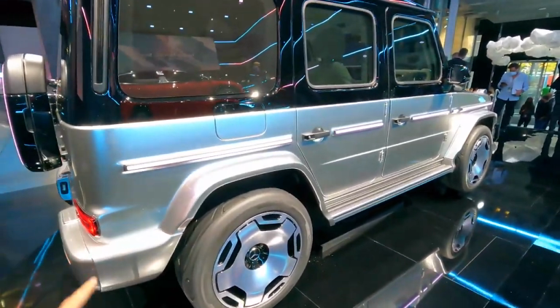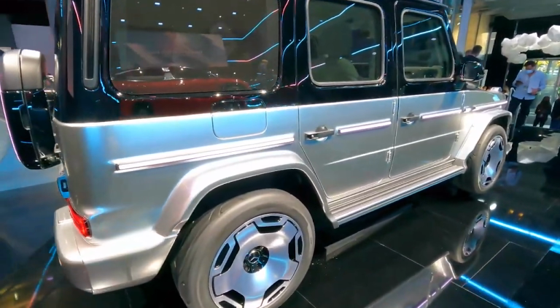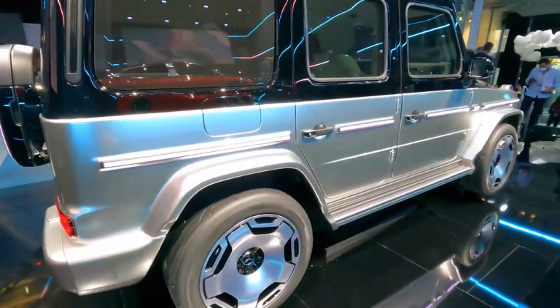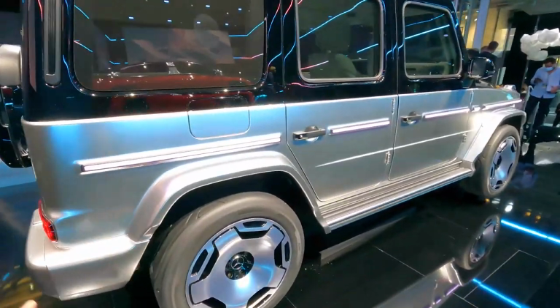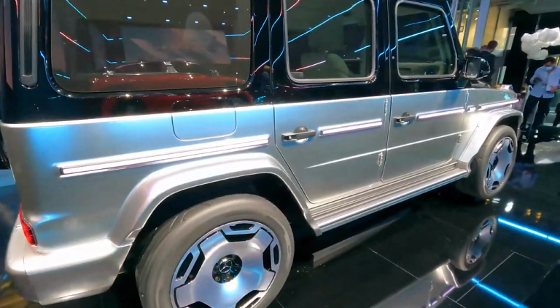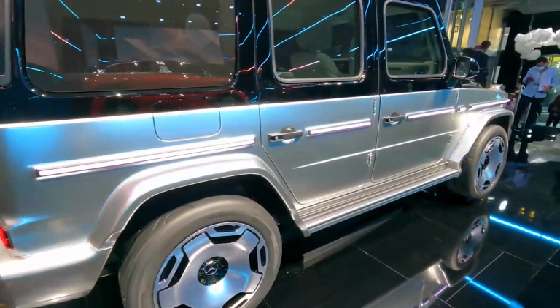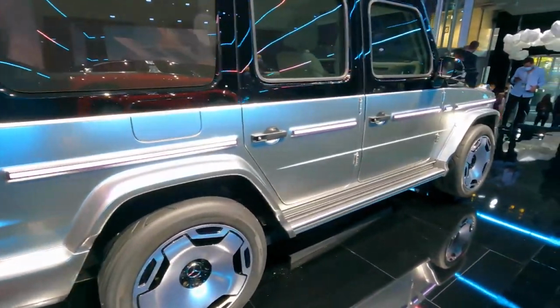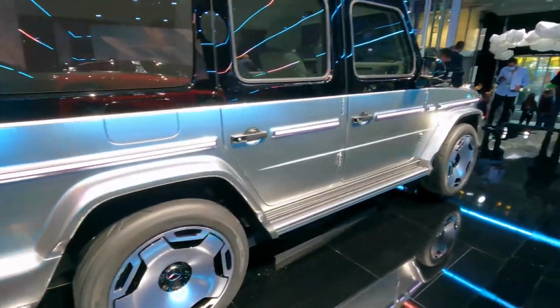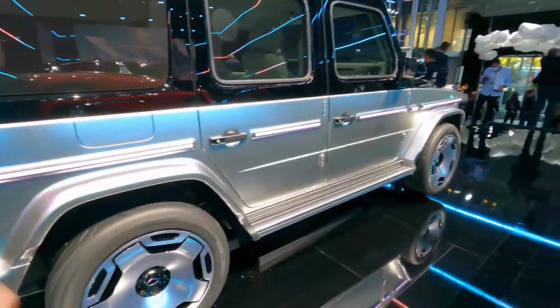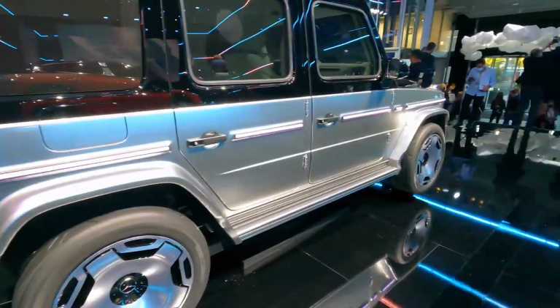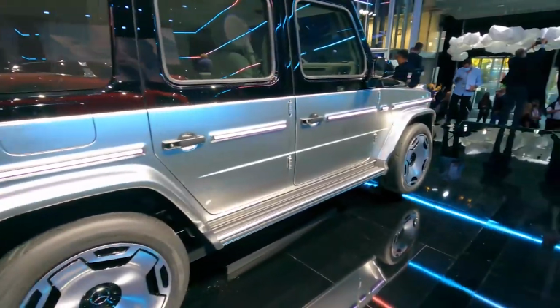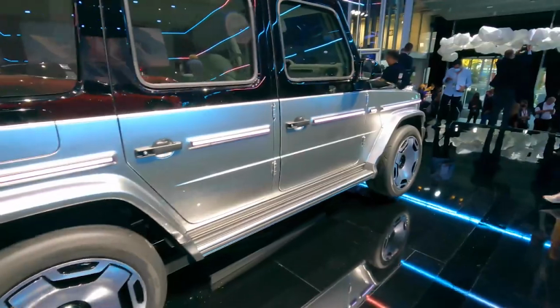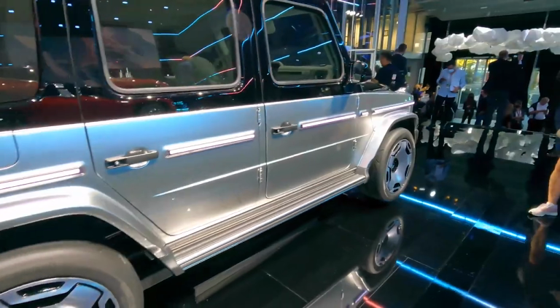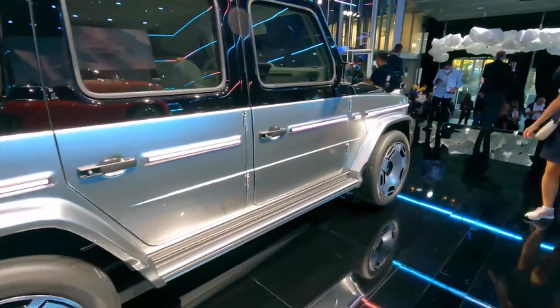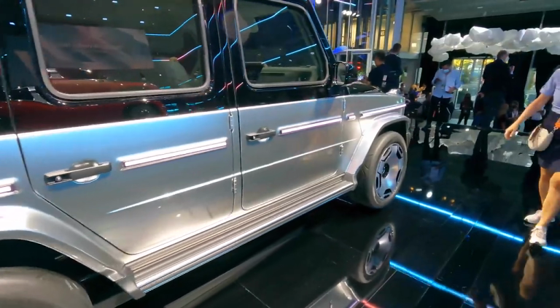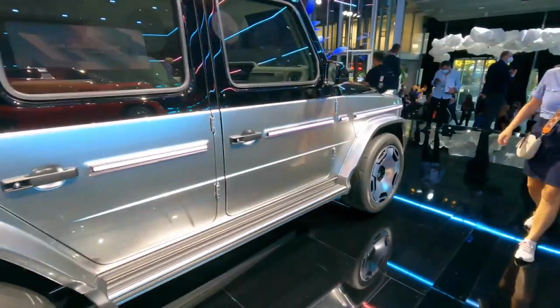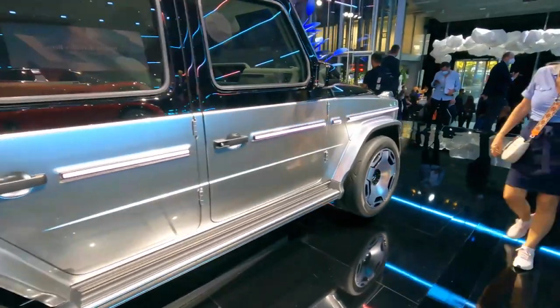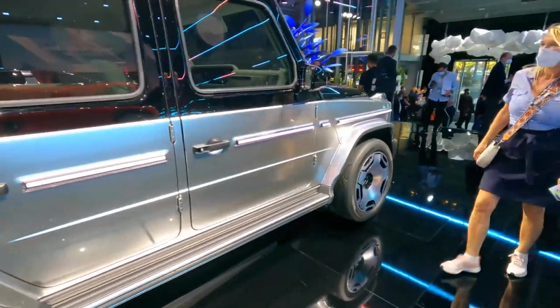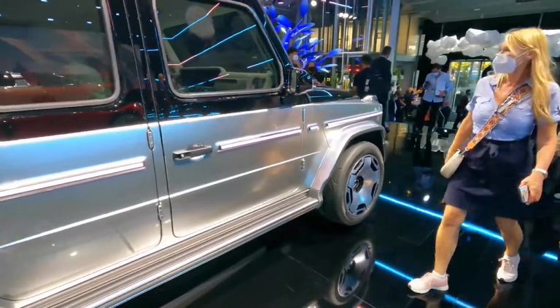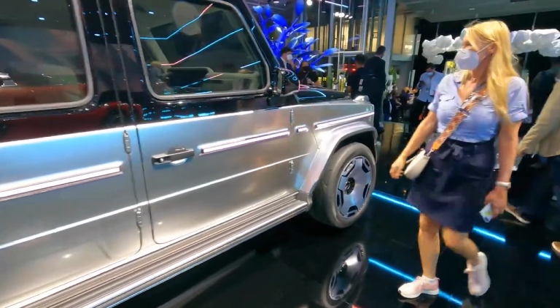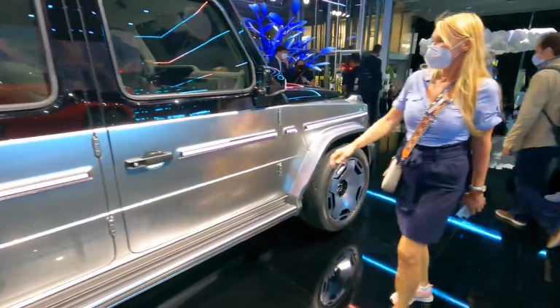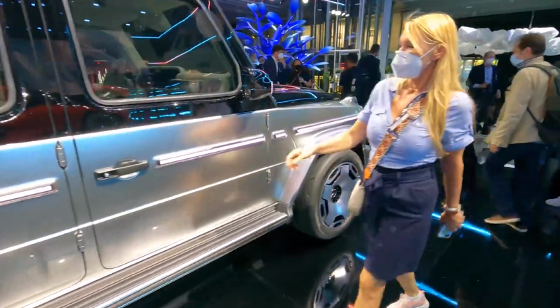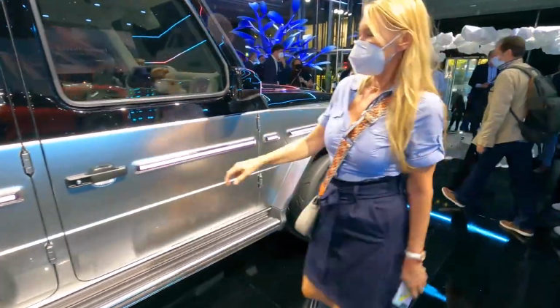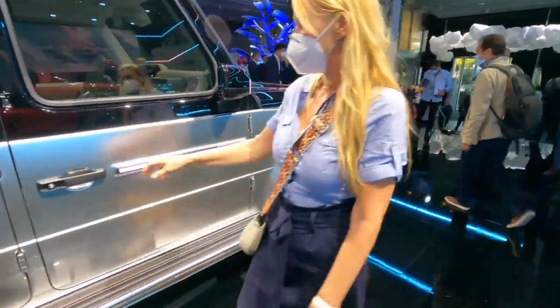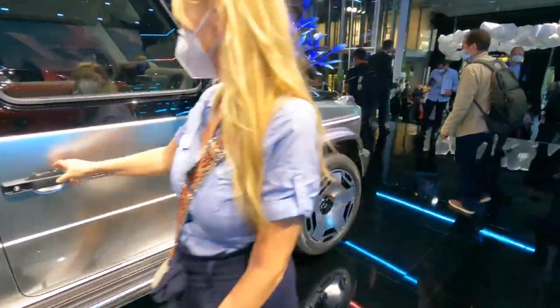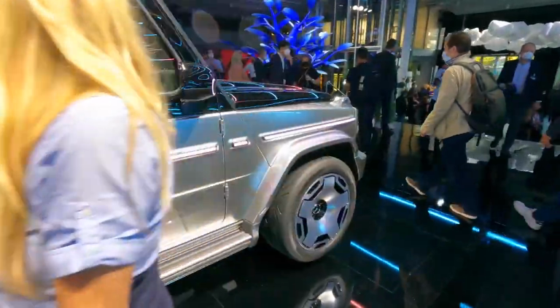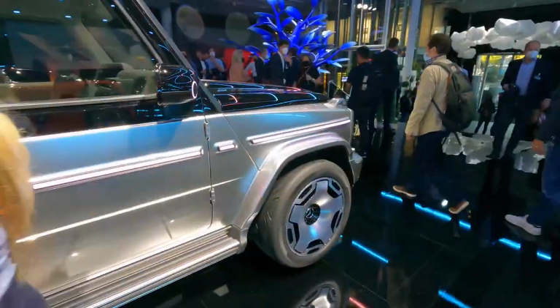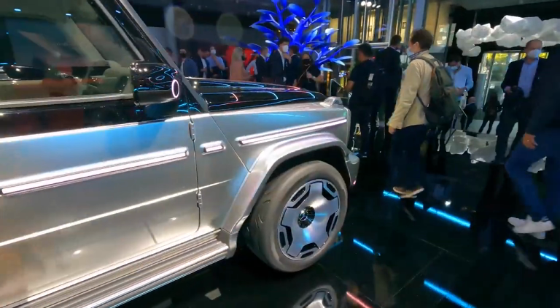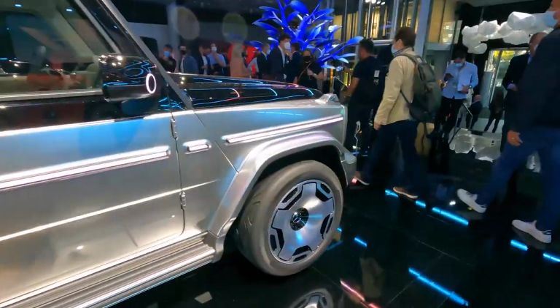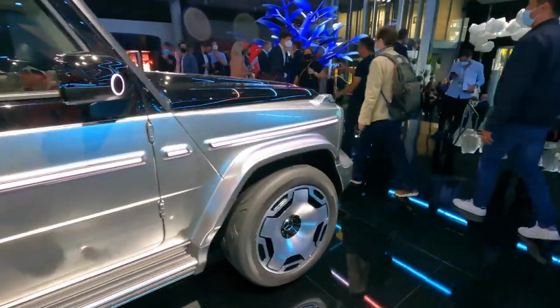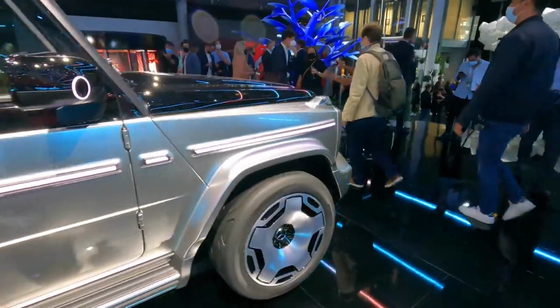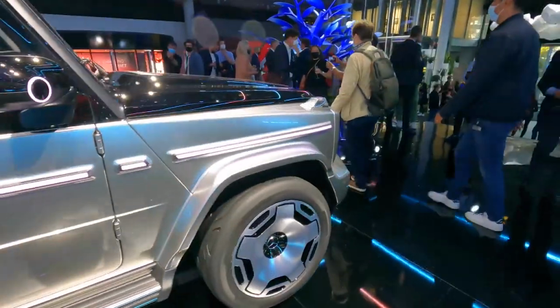Live axle at the back, independent suspension at the front — just like the current G-Wagon.